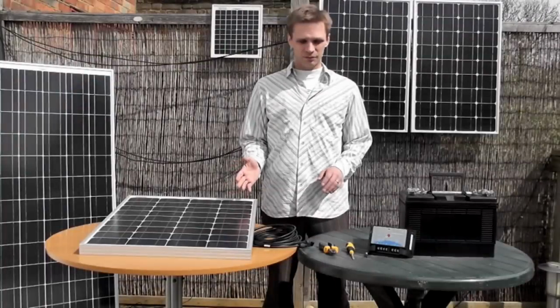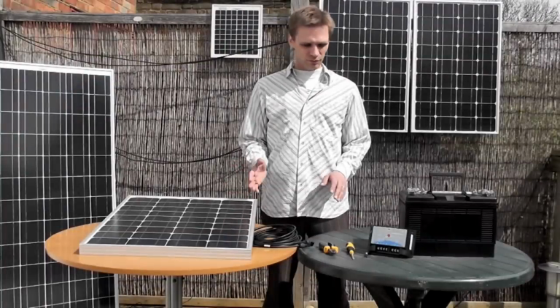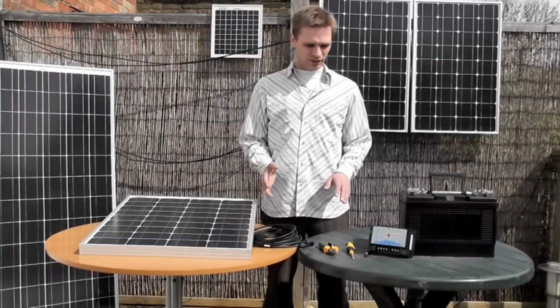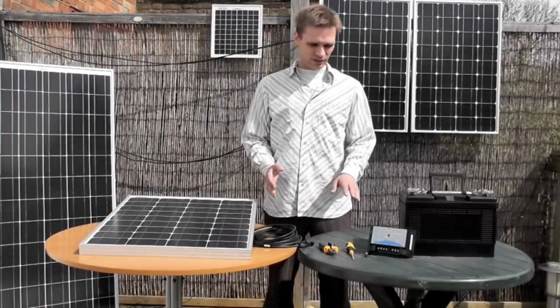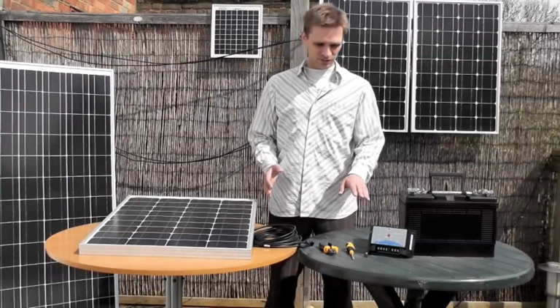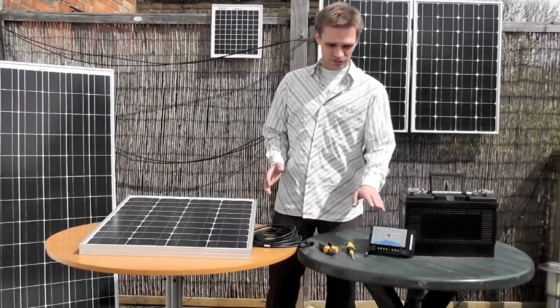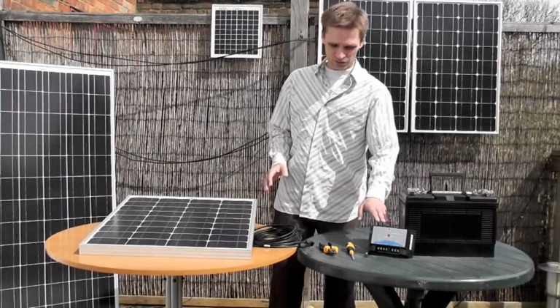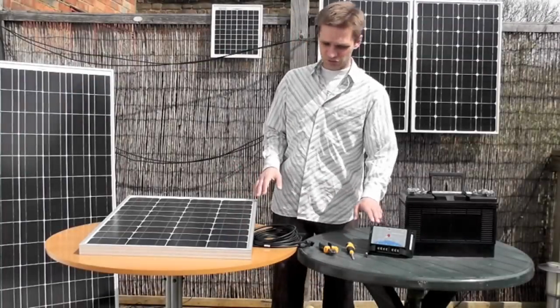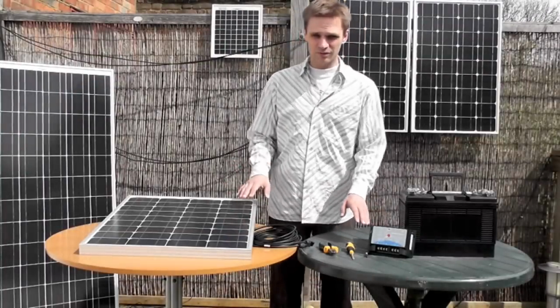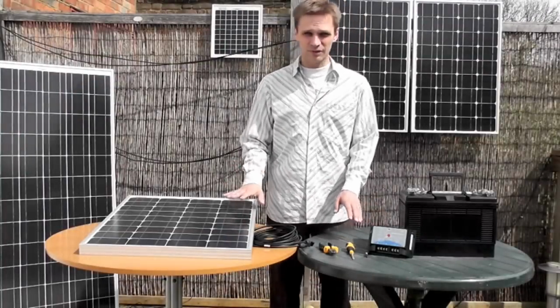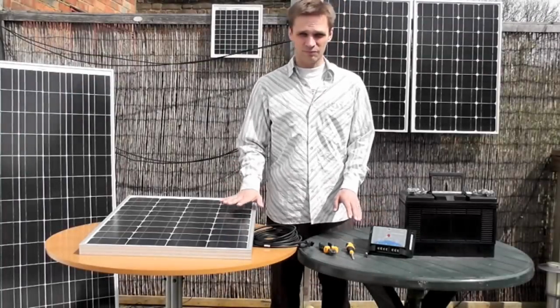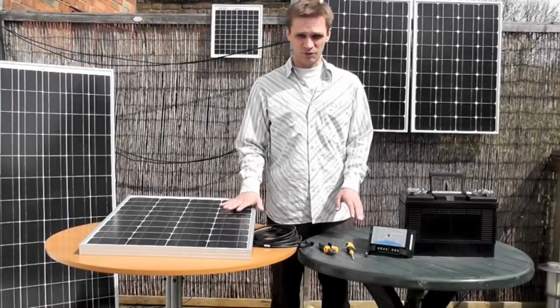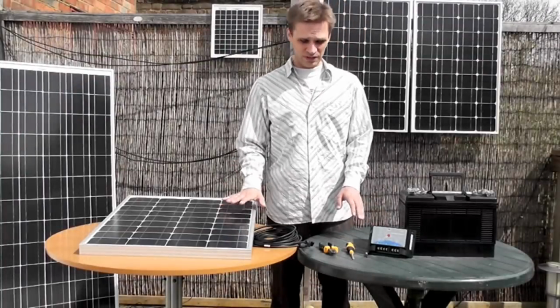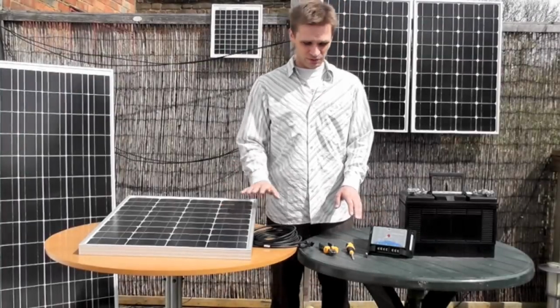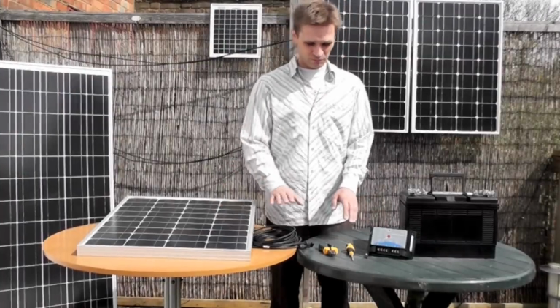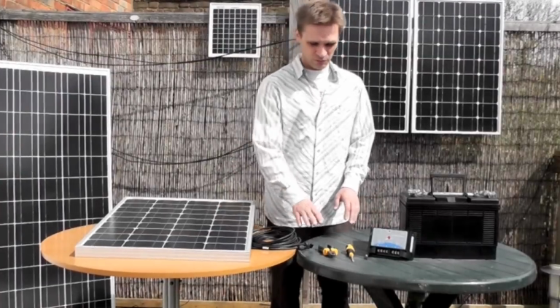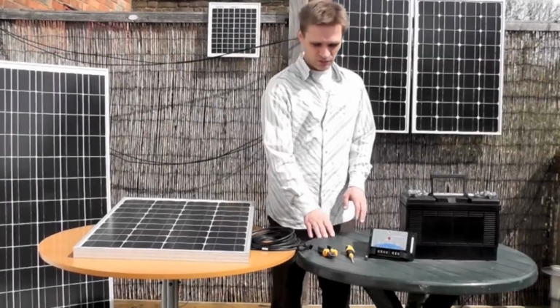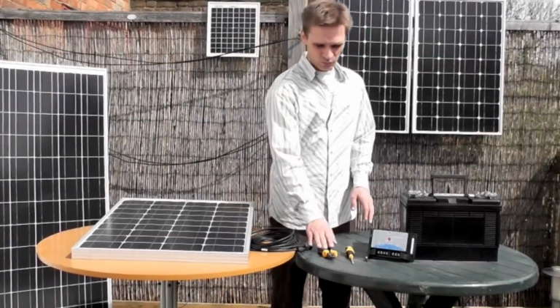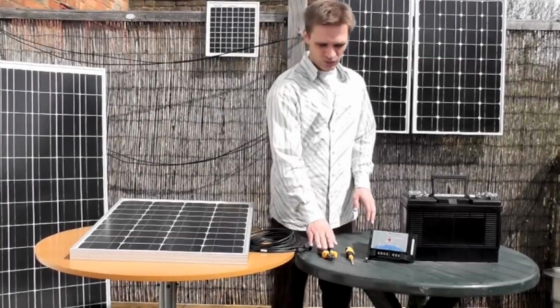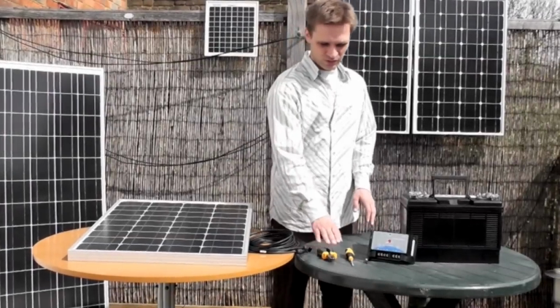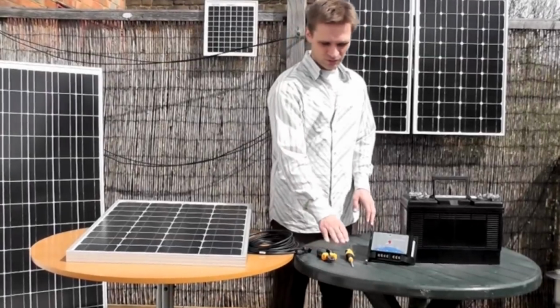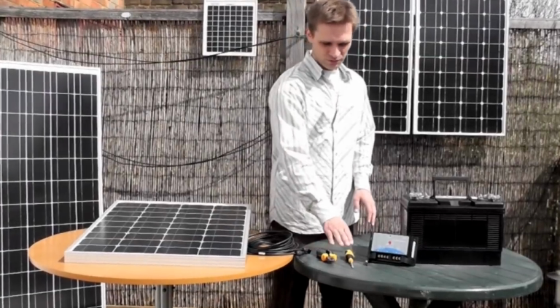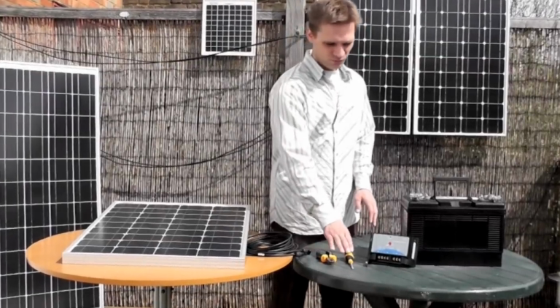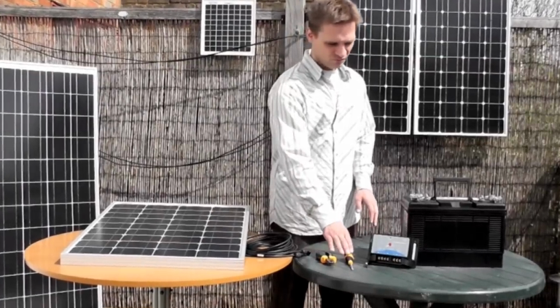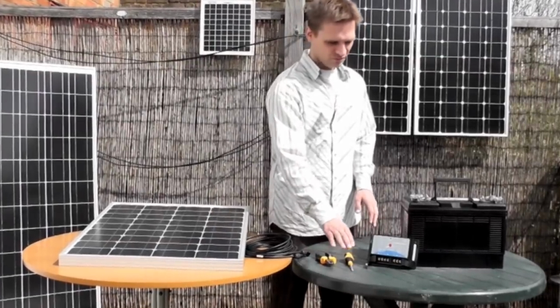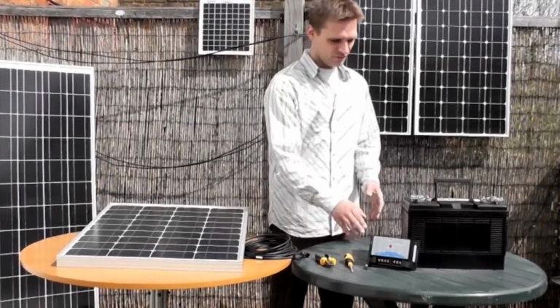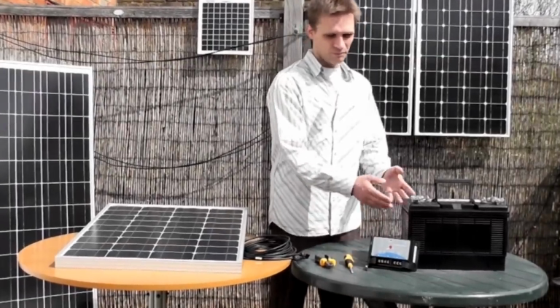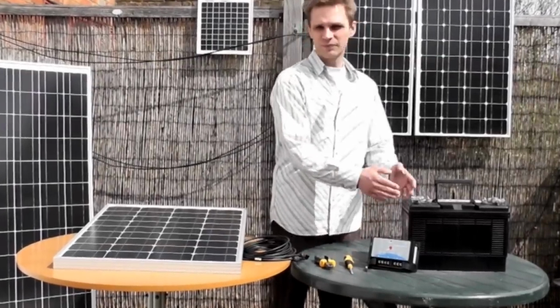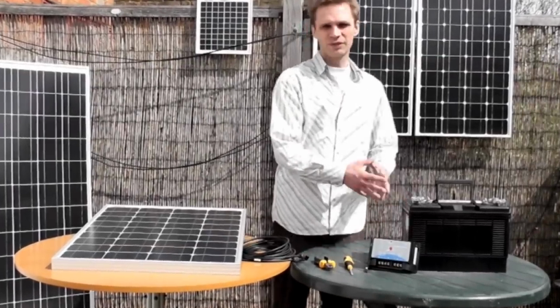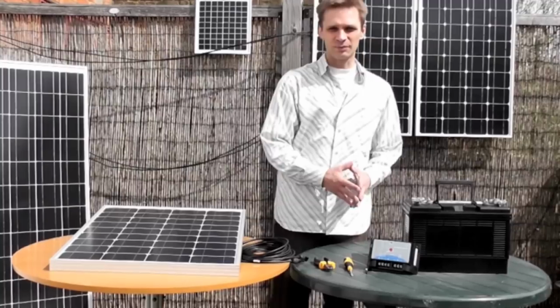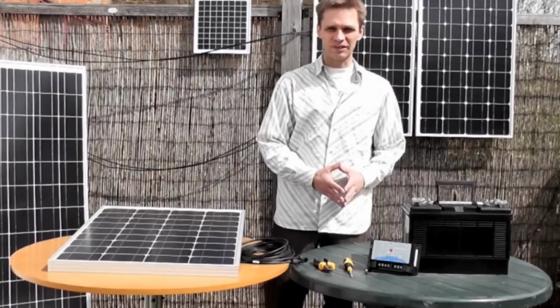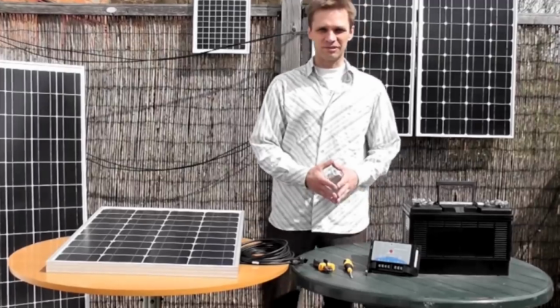All you need is the charge controller, the panel, wire cutters, screwdriver, and your battery.